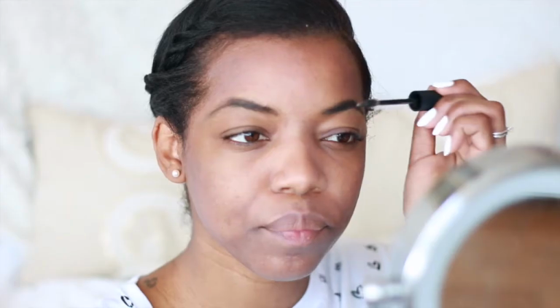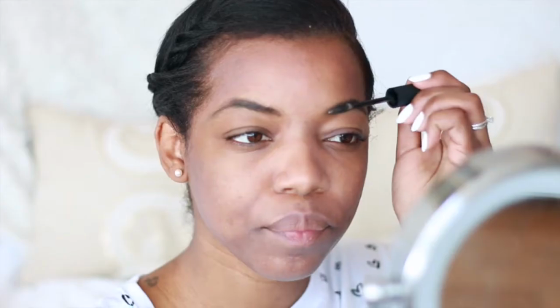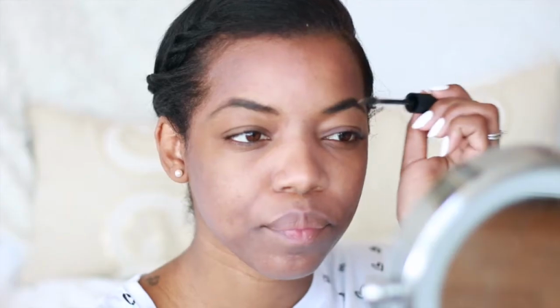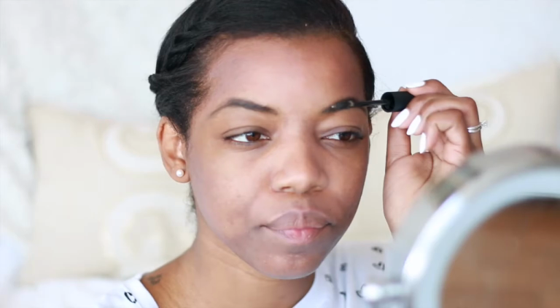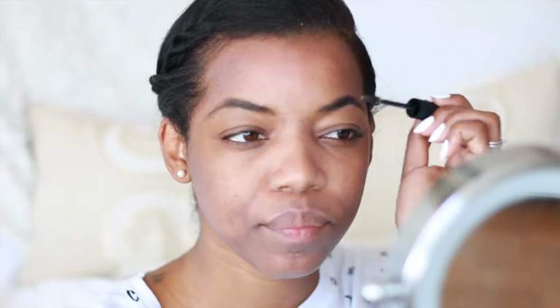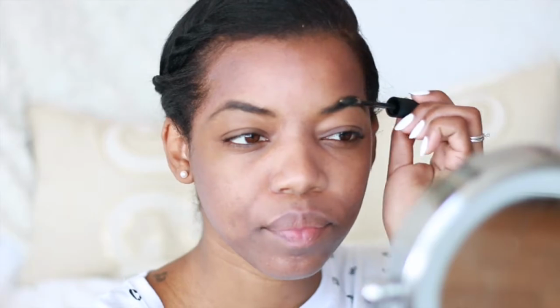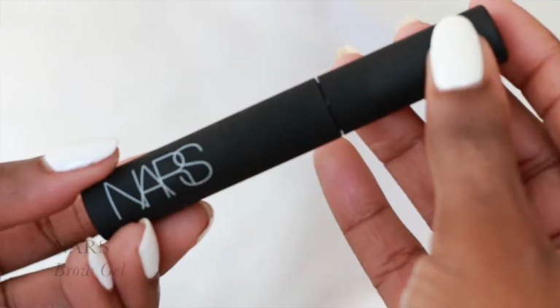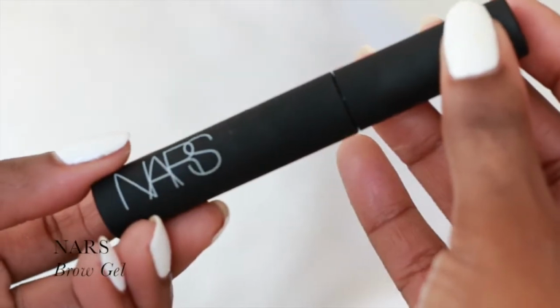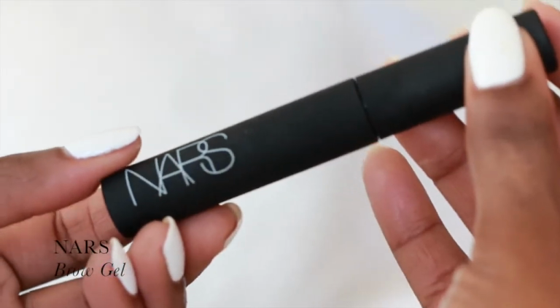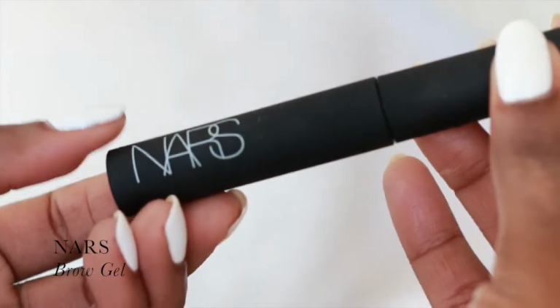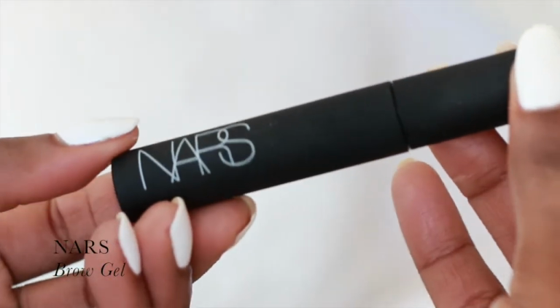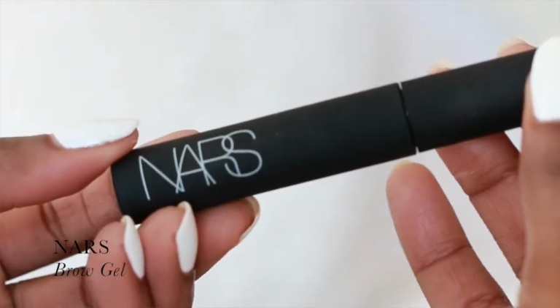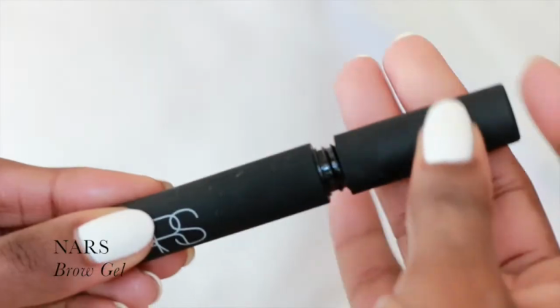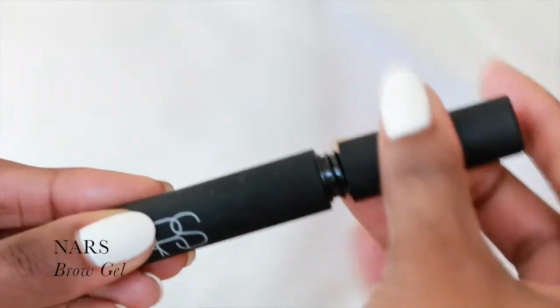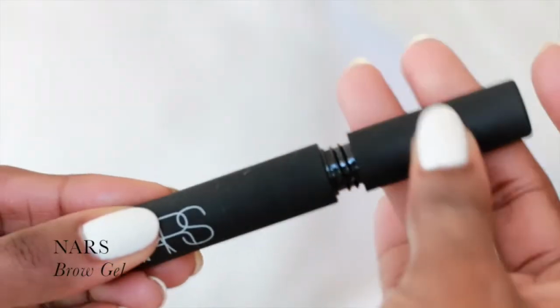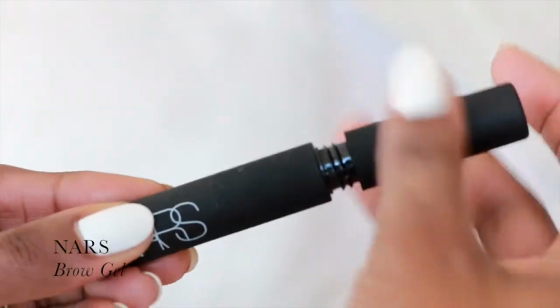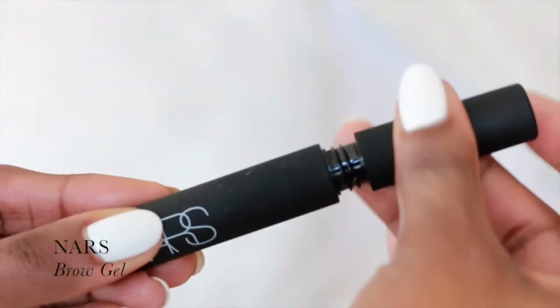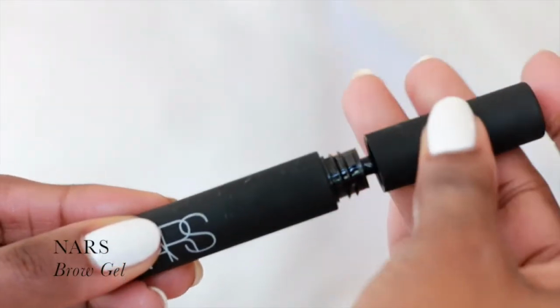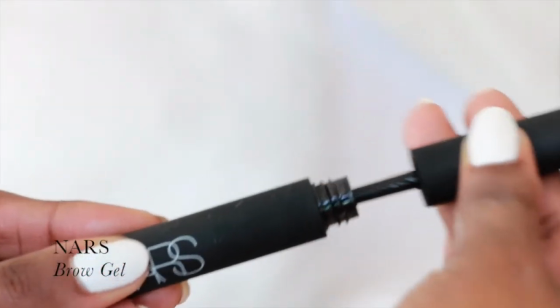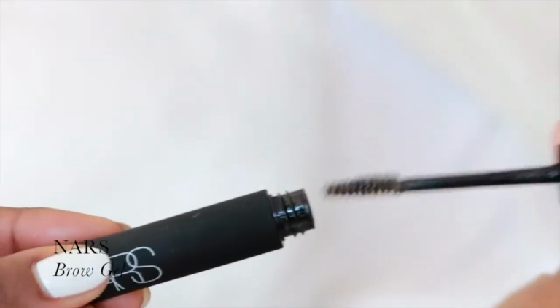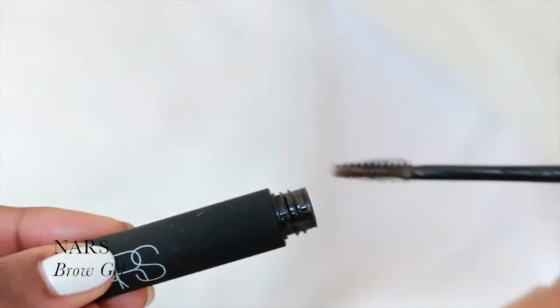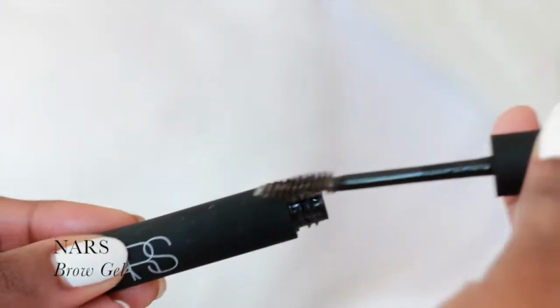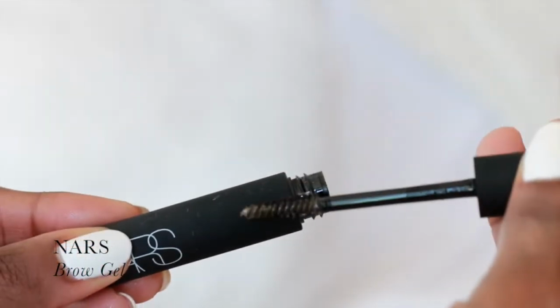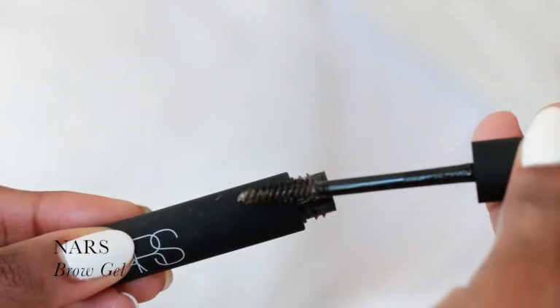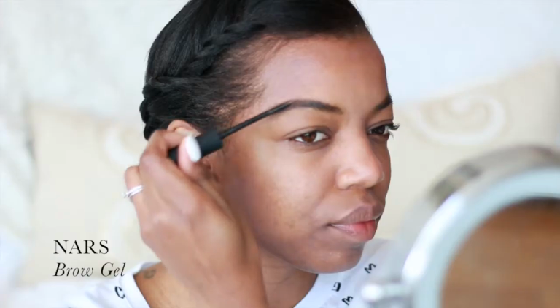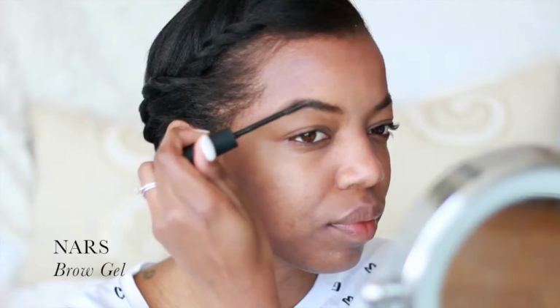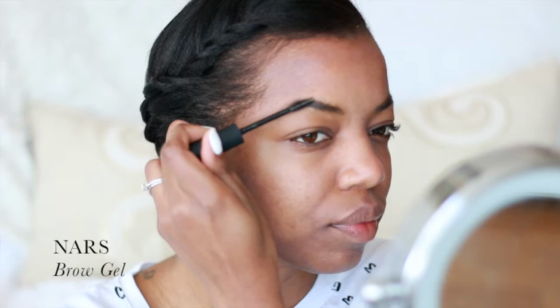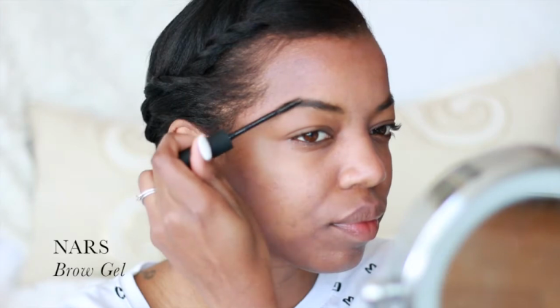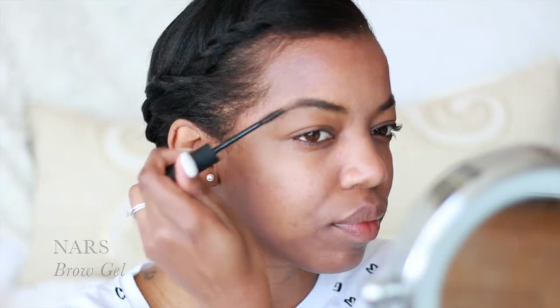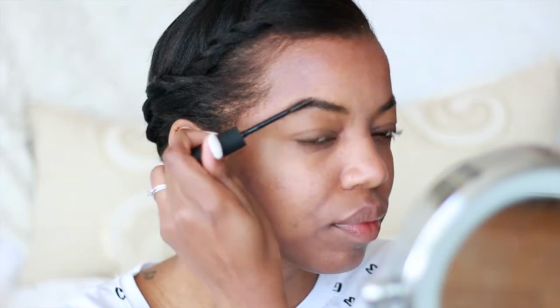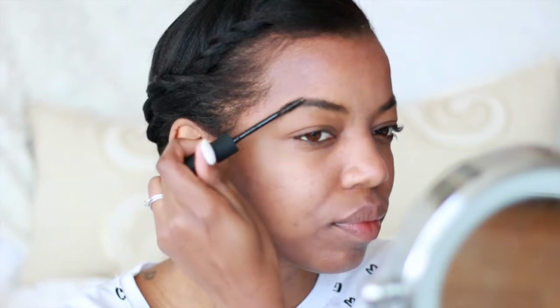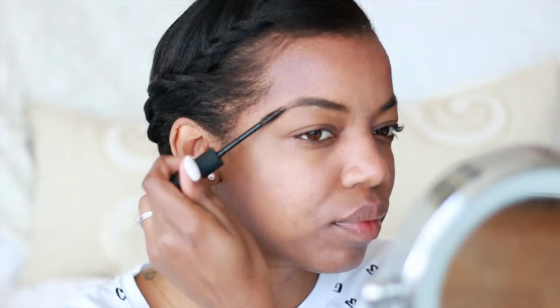To top off the brows, I'm going to be taking the NARS Brow Gel, and this is in Oral. I'm just going to smooth out my brows and set them.